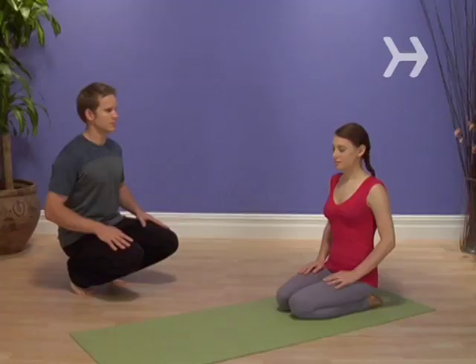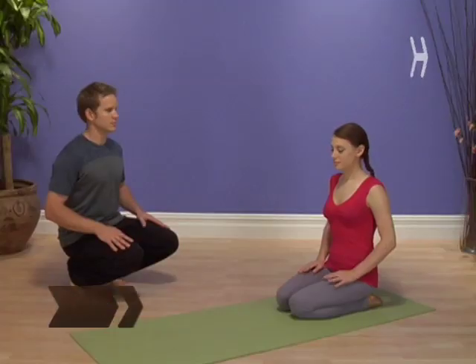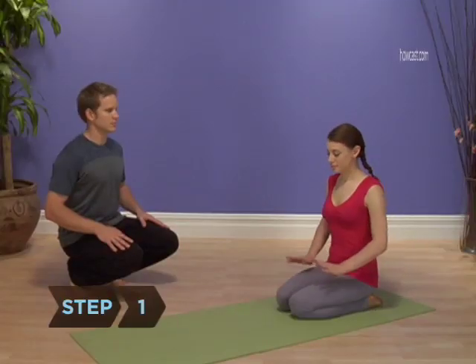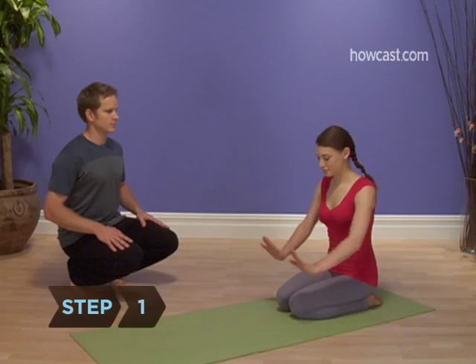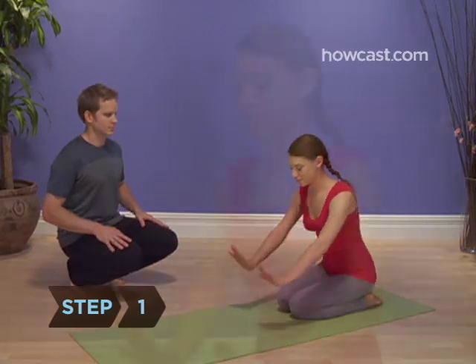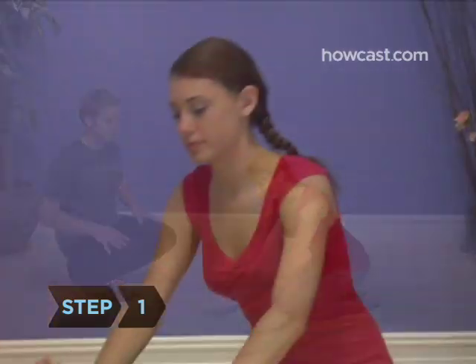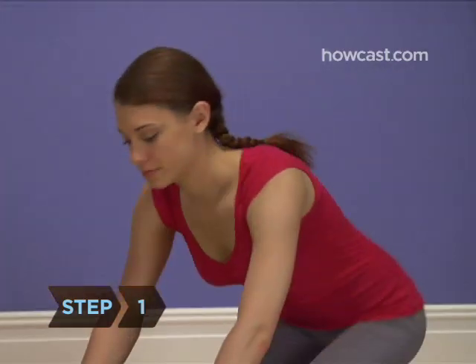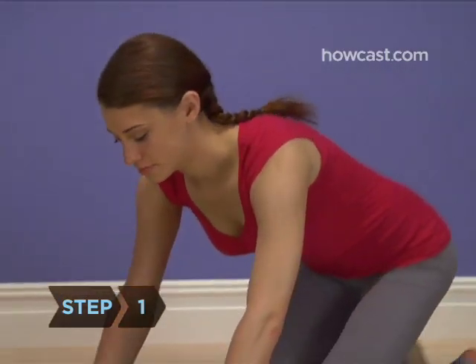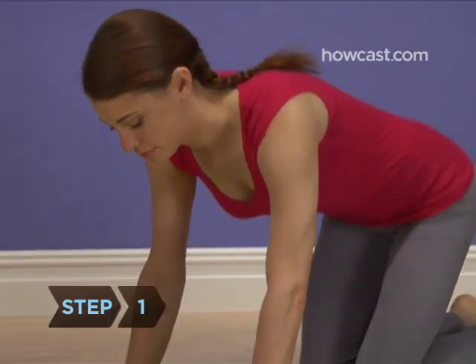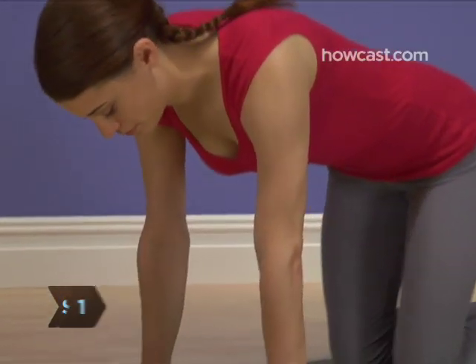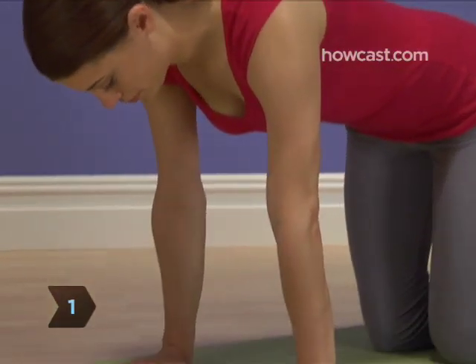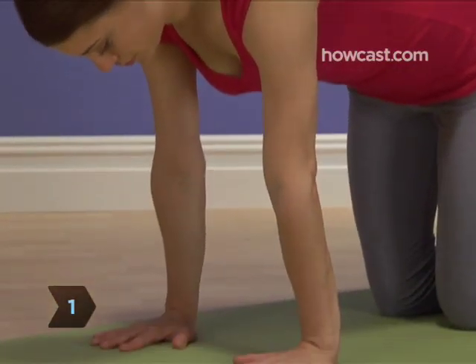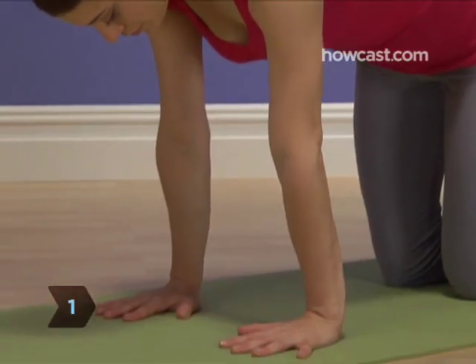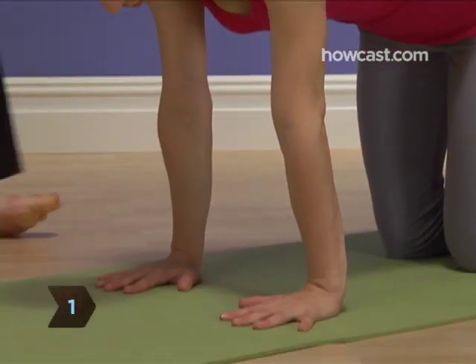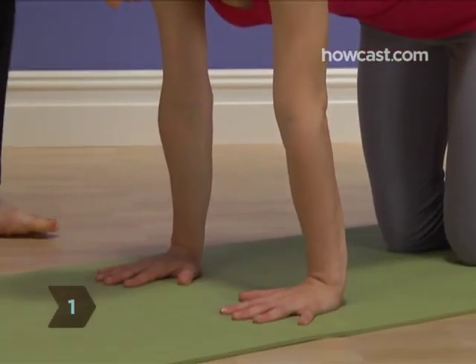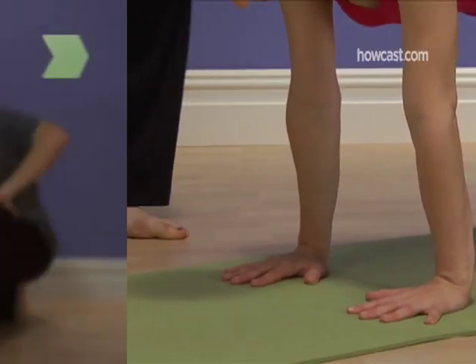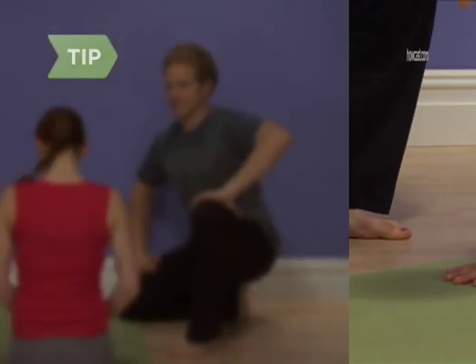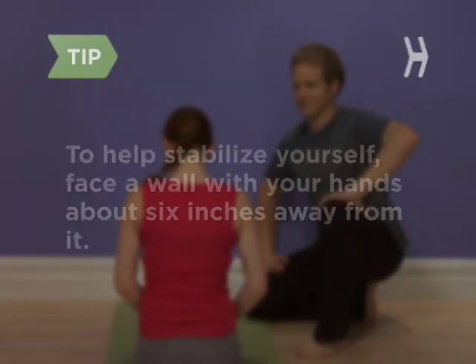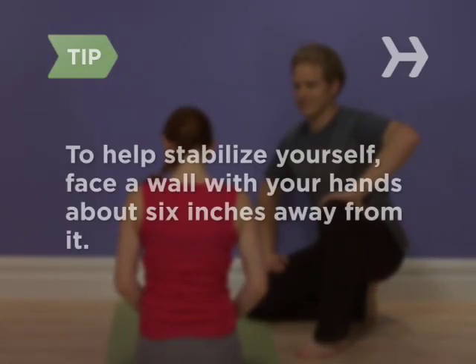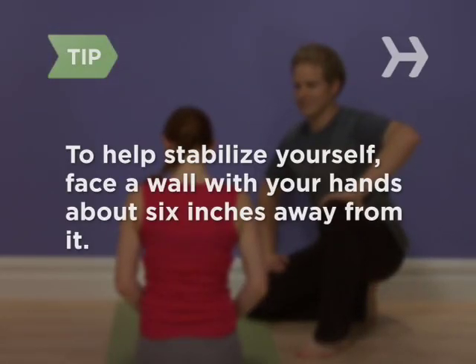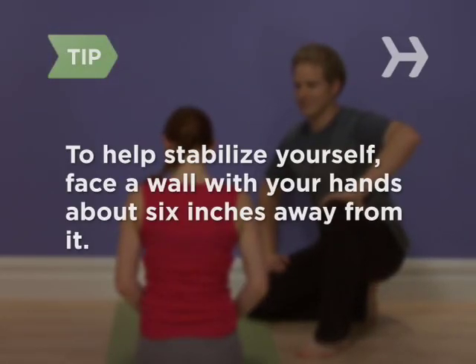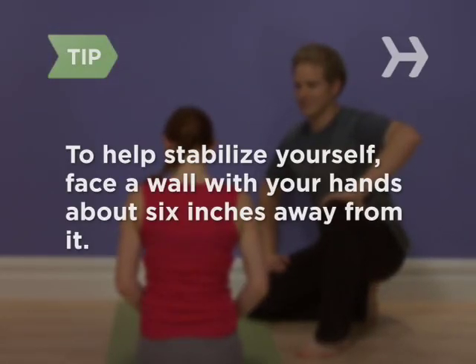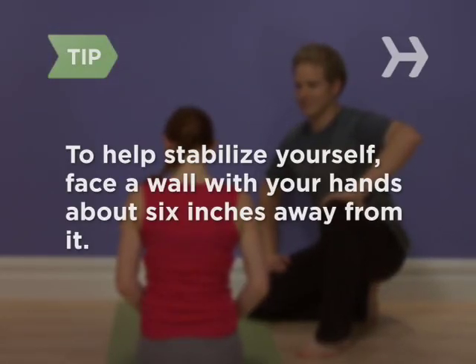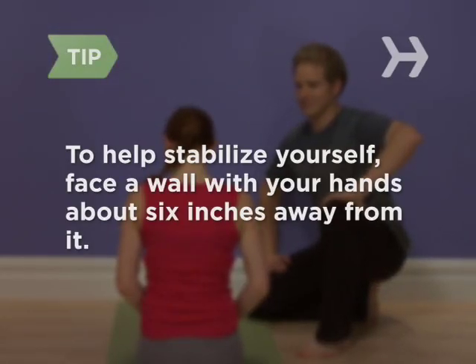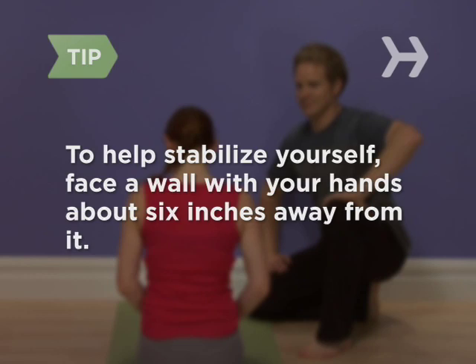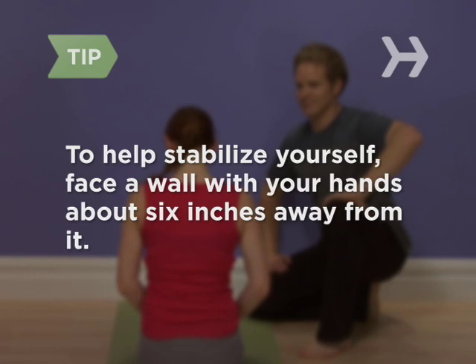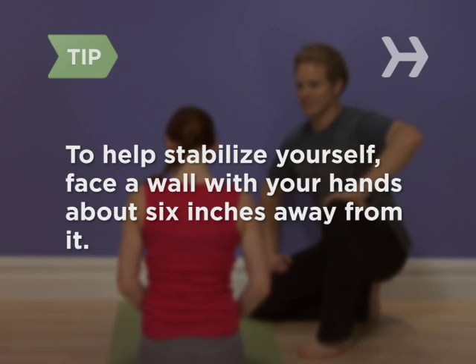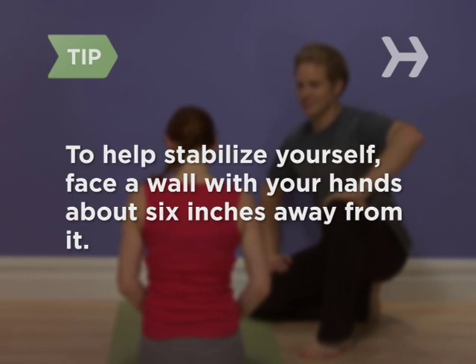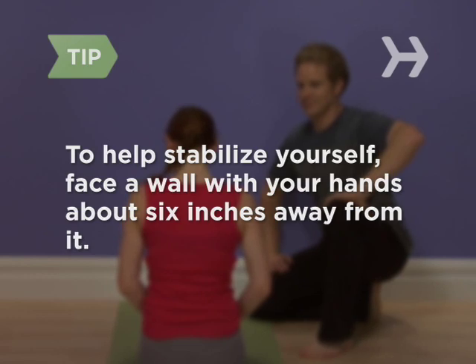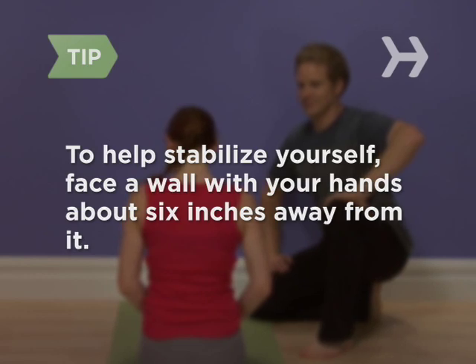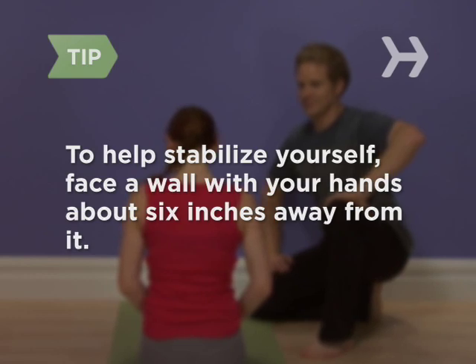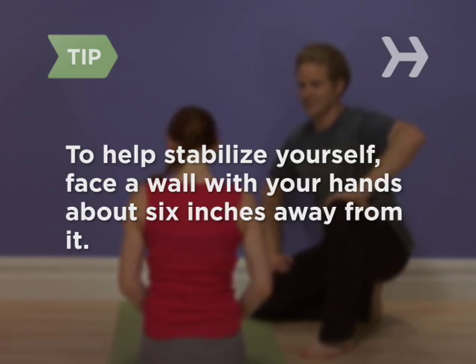Step 1. Begin on your hands and knees. To help stabilize yourself, face a wall with your hands about 6 inches away from it.